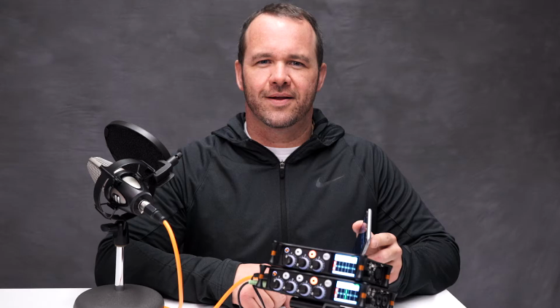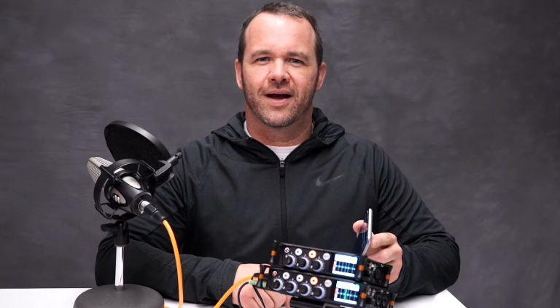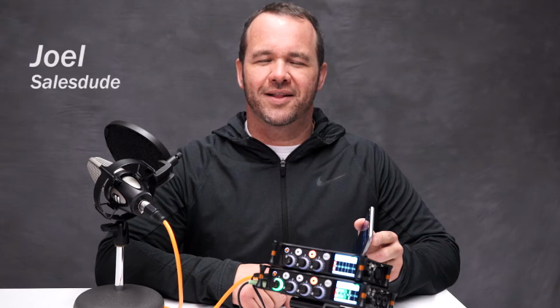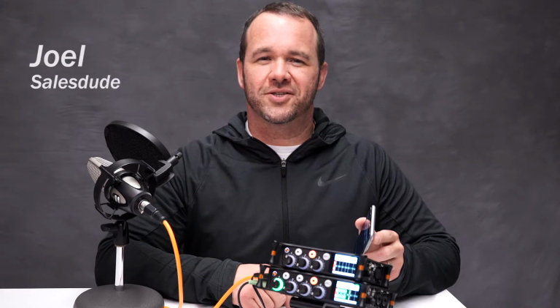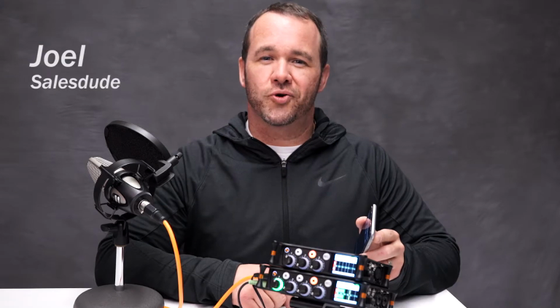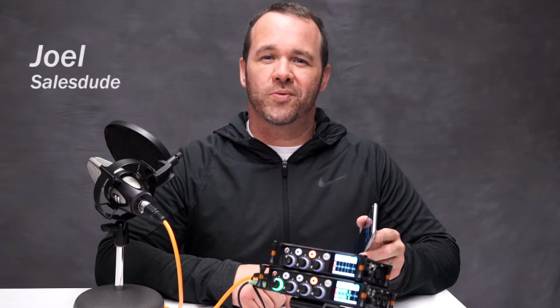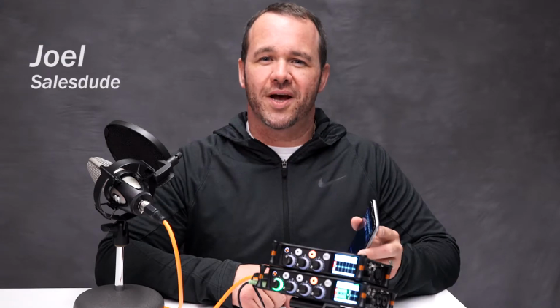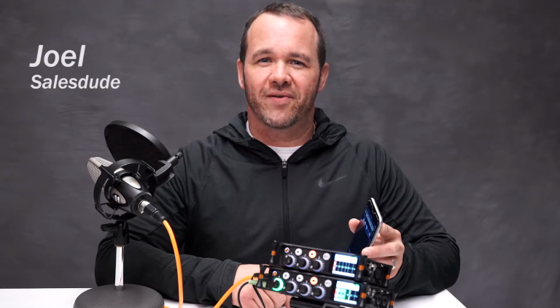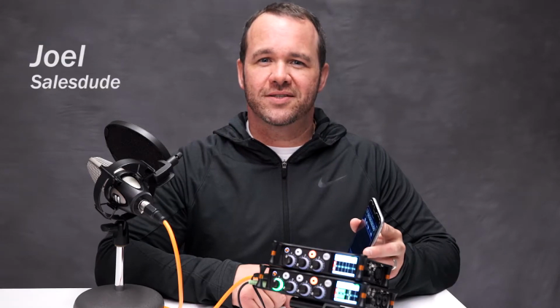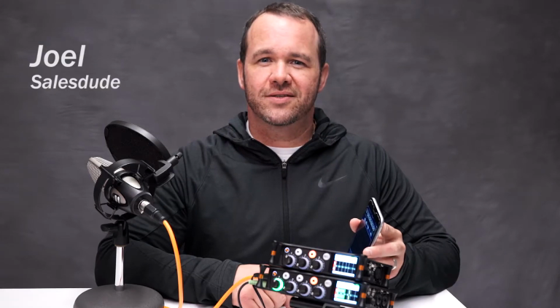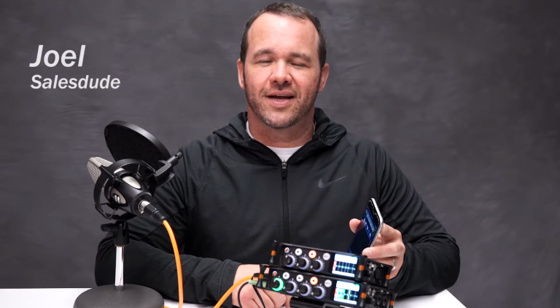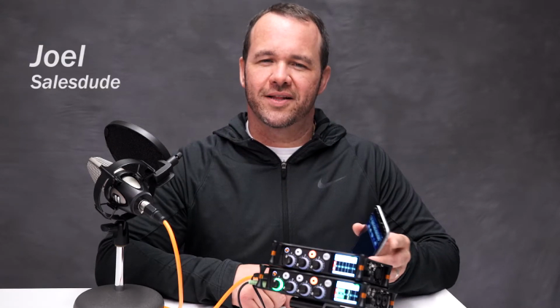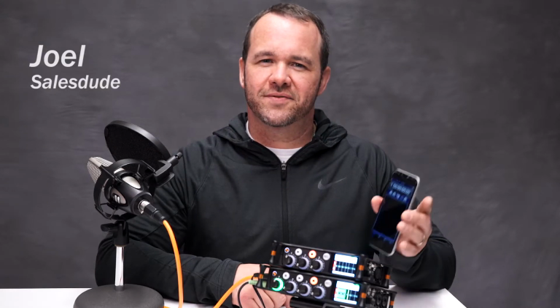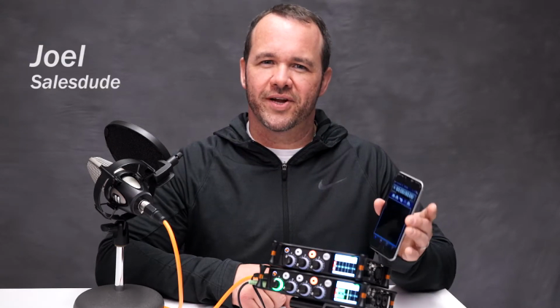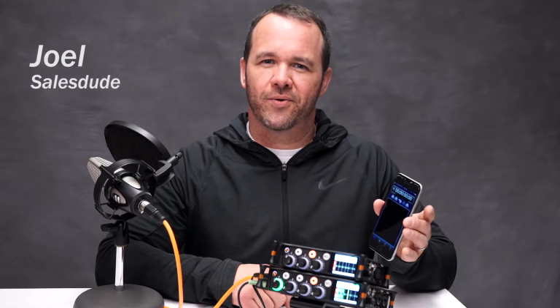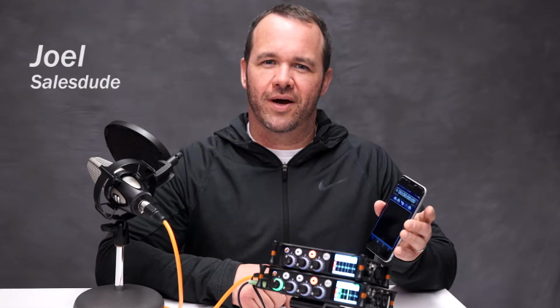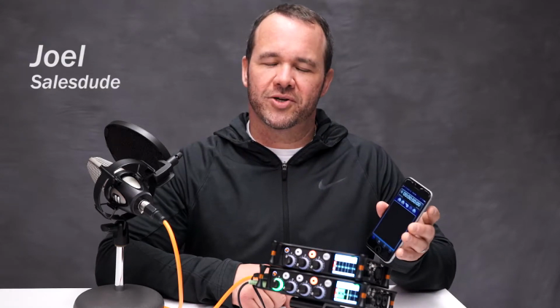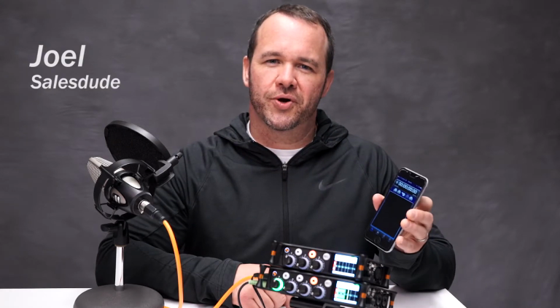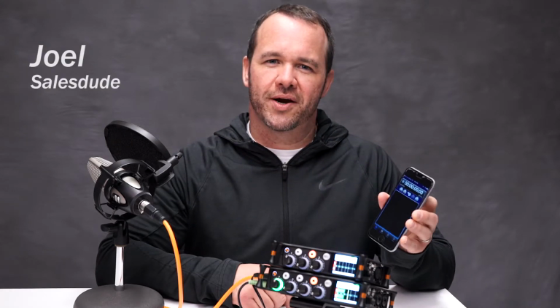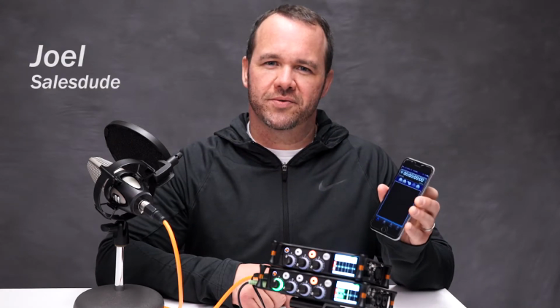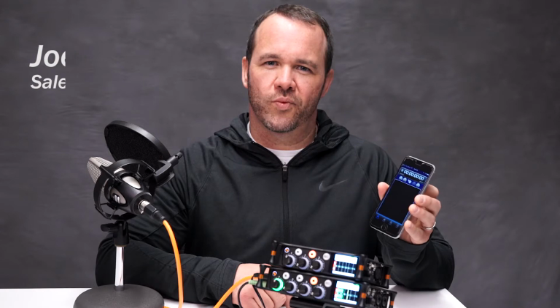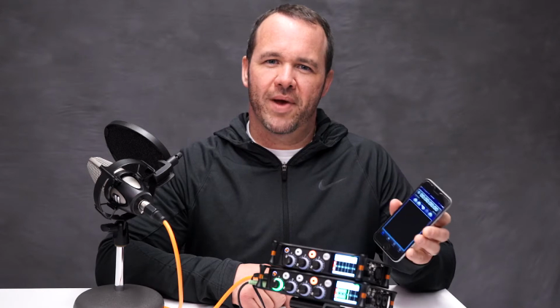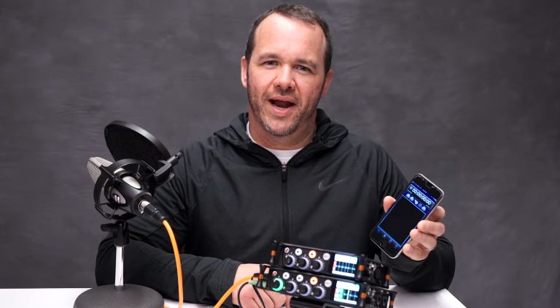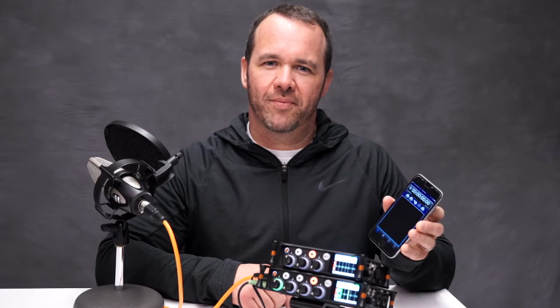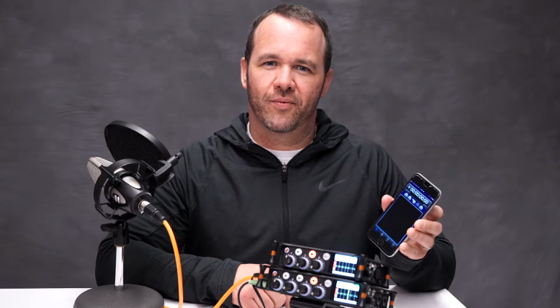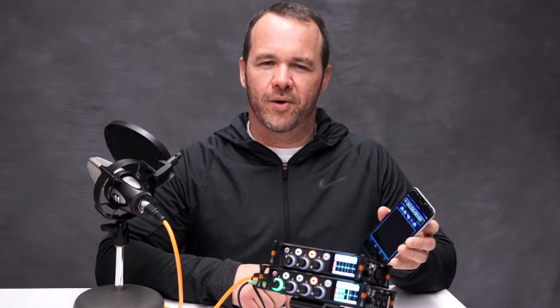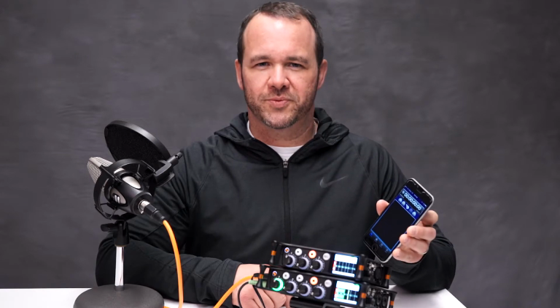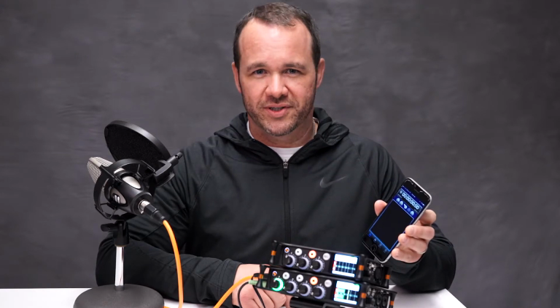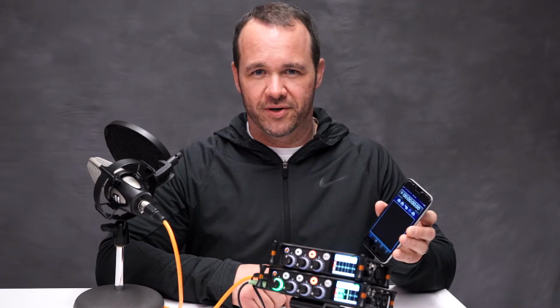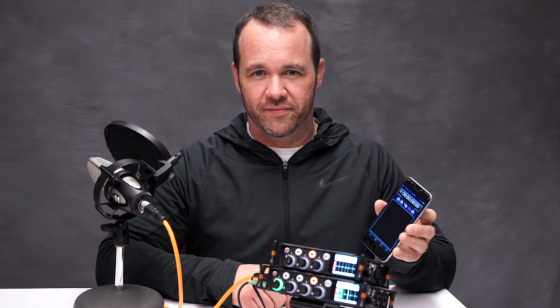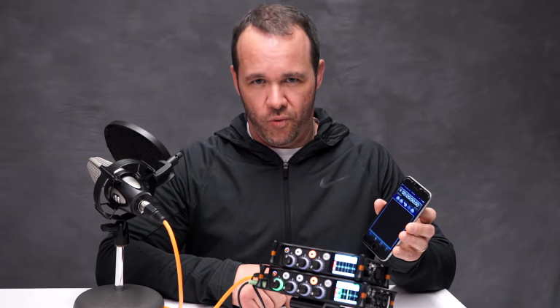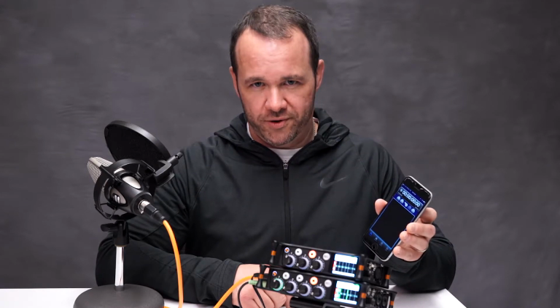Hi, this is Joel with Sound Devices and in this video I'm going to show you how to use the Wingman app with our MixPre series of recorders.